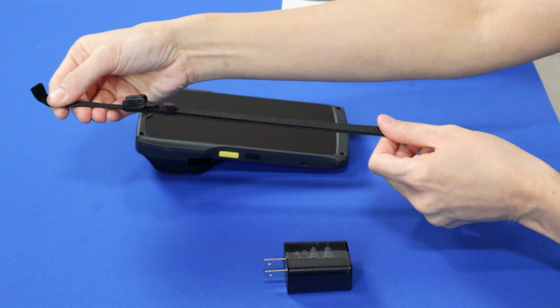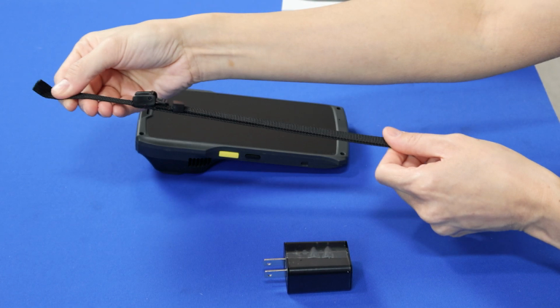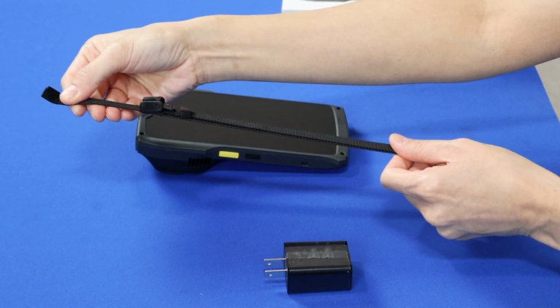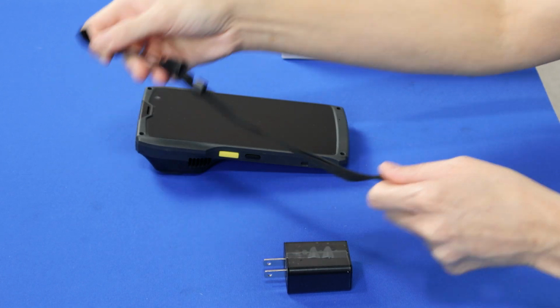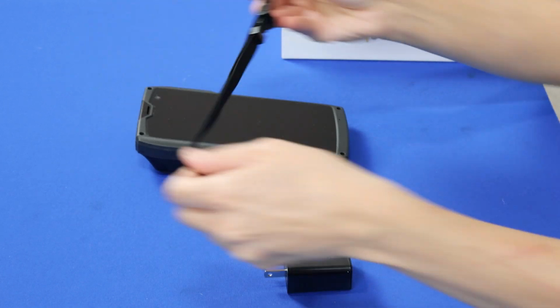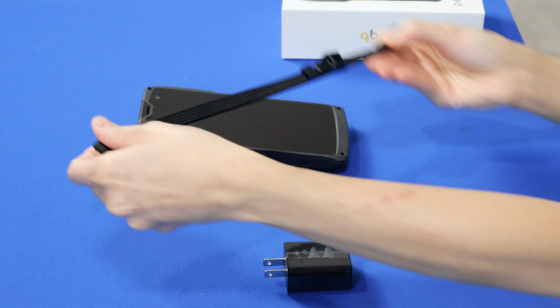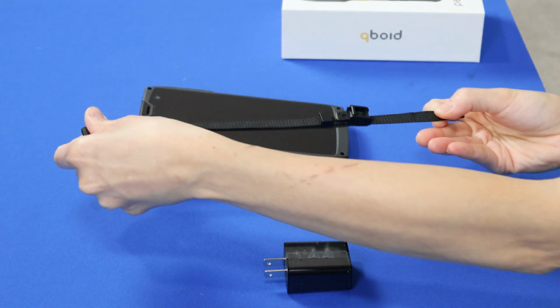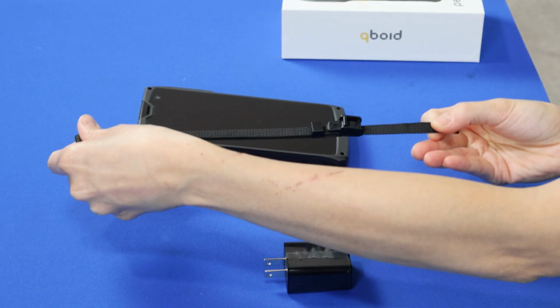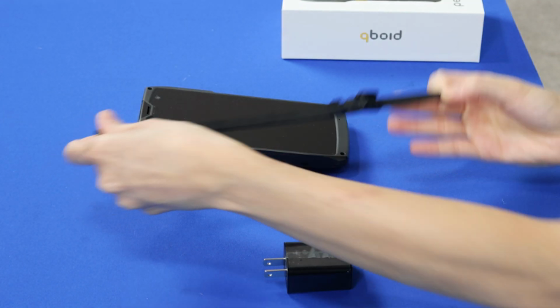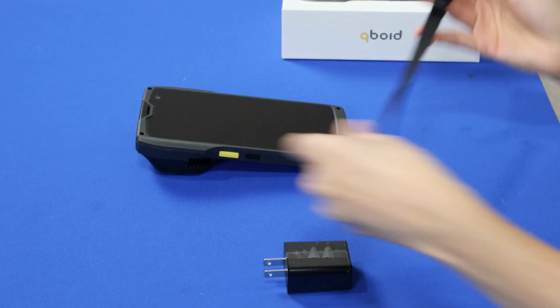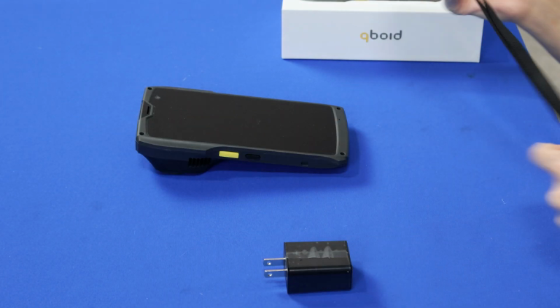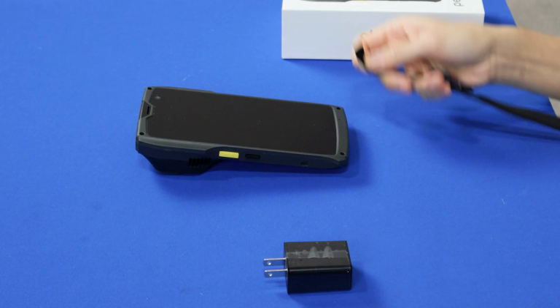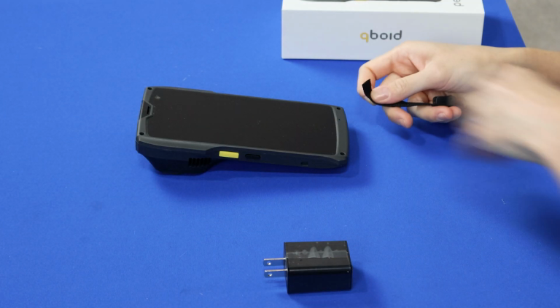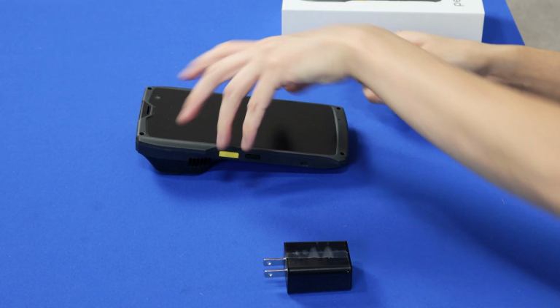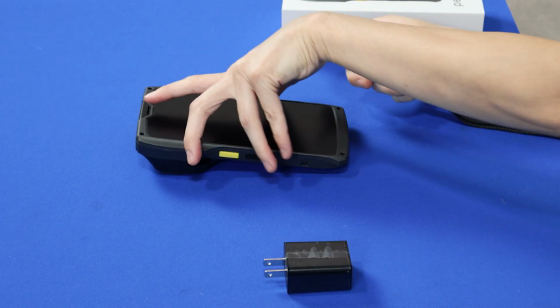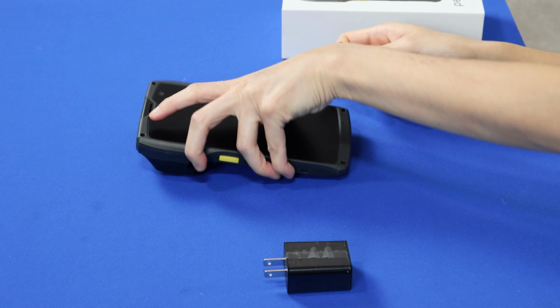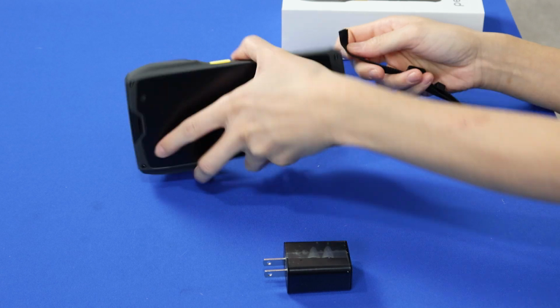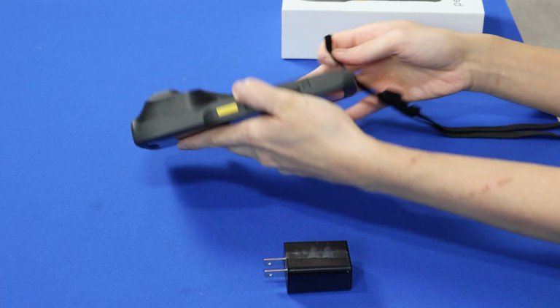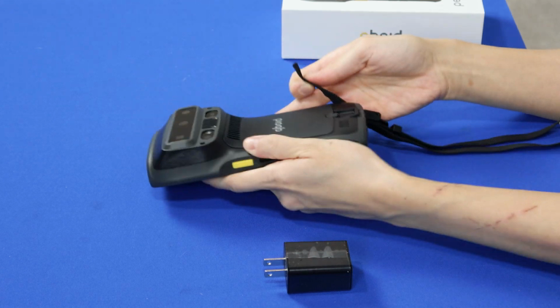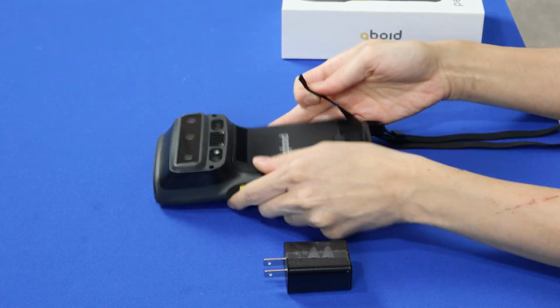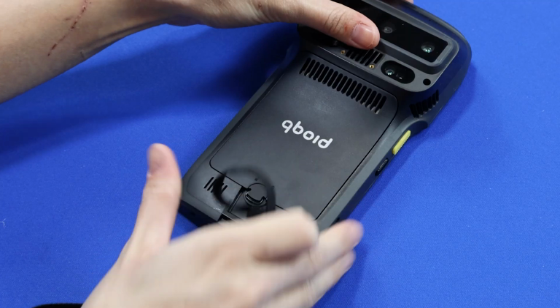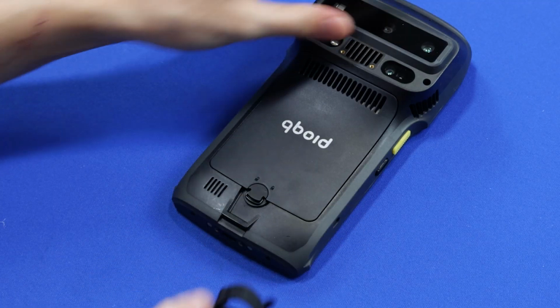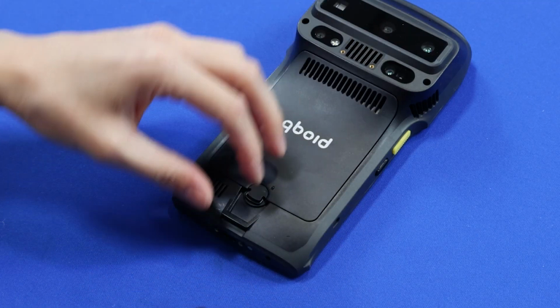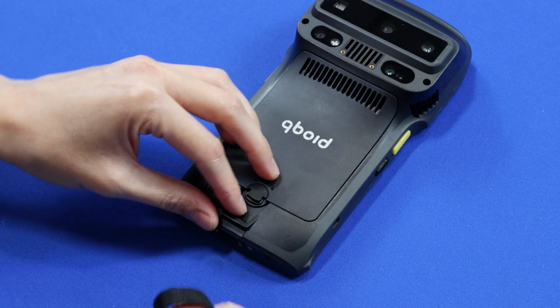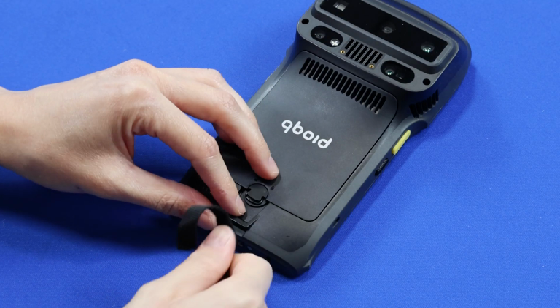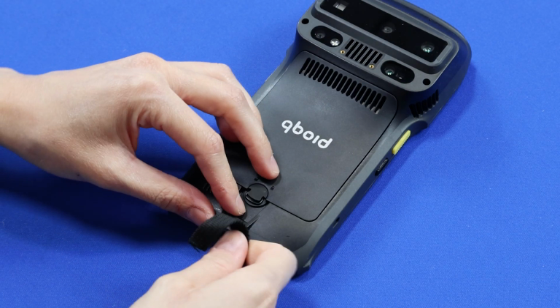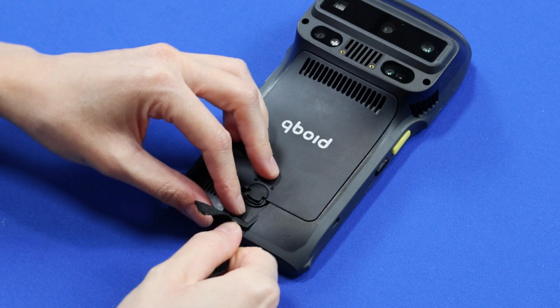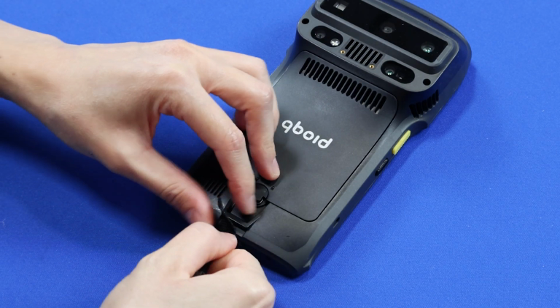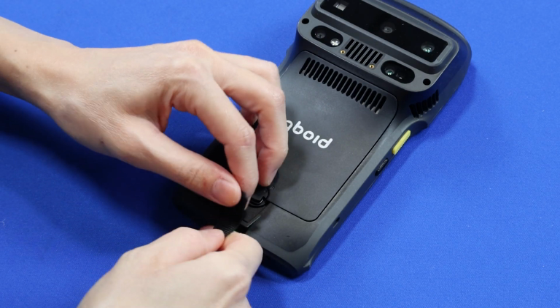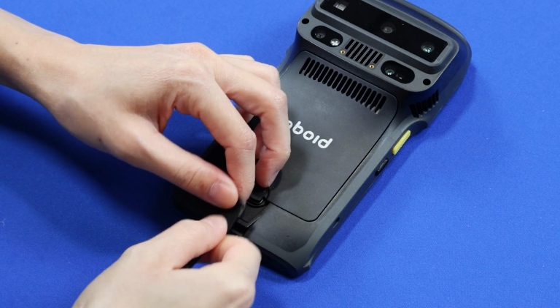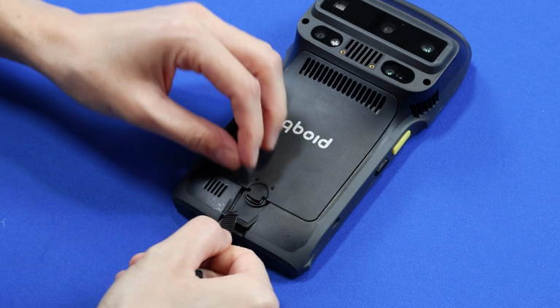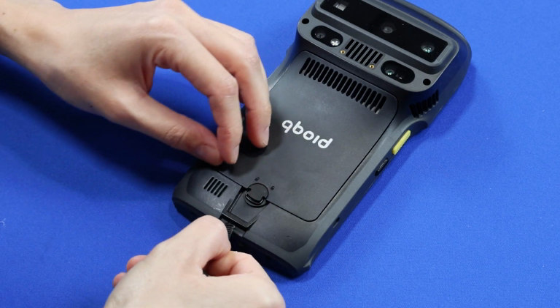Here's how to attach the wrist strap to the bottom of the M2. It goes through the loop attachment at the bottom.